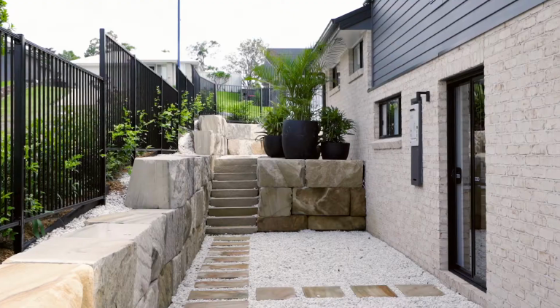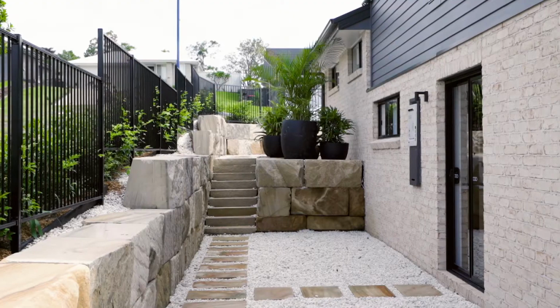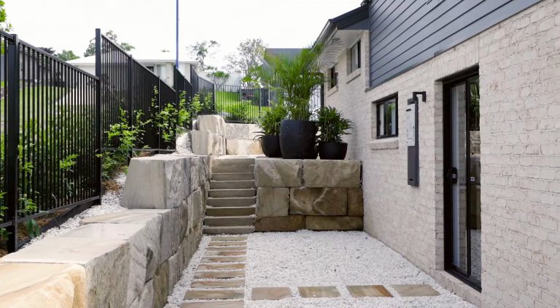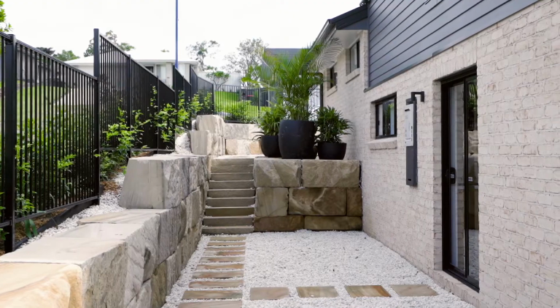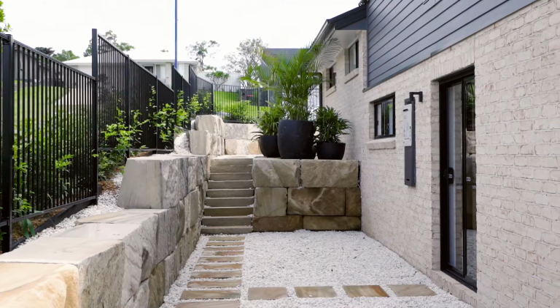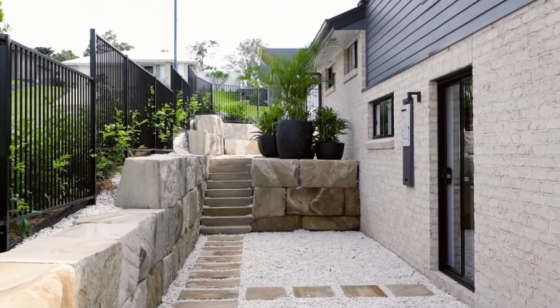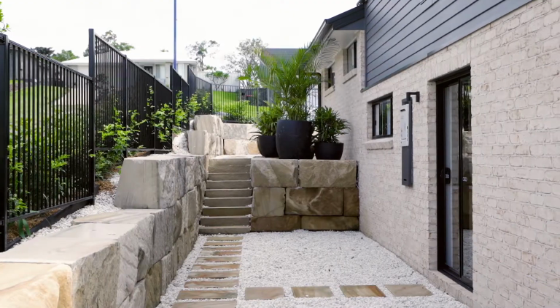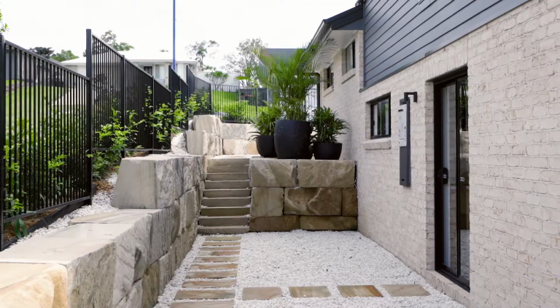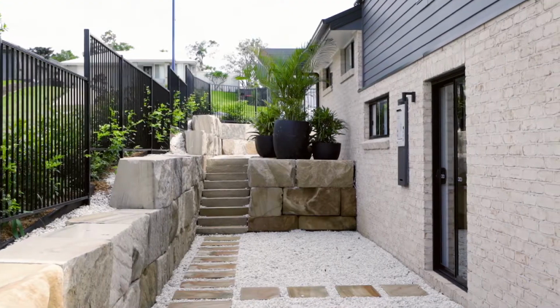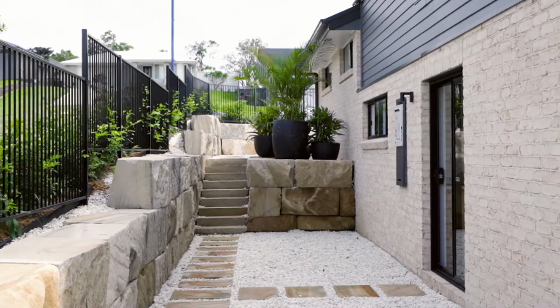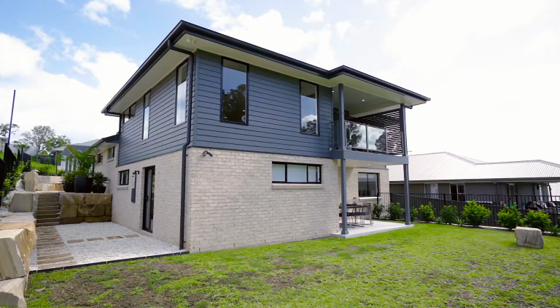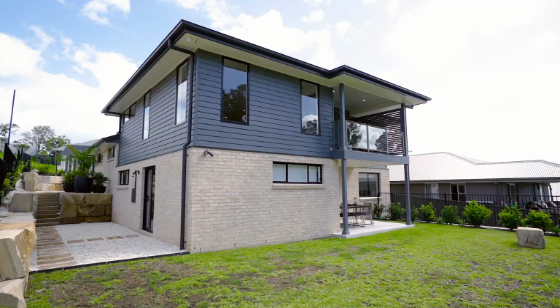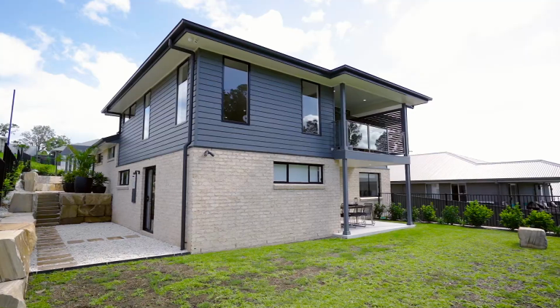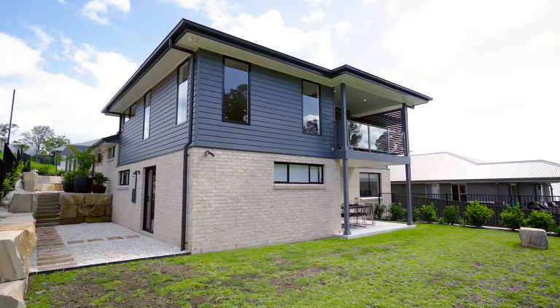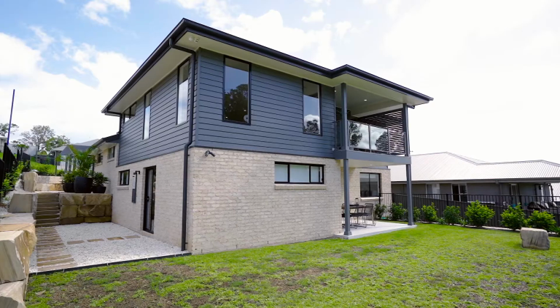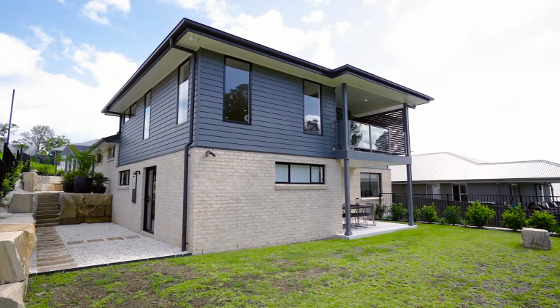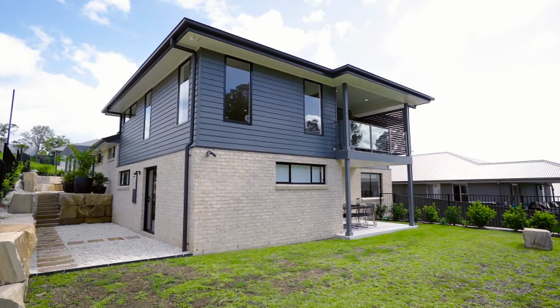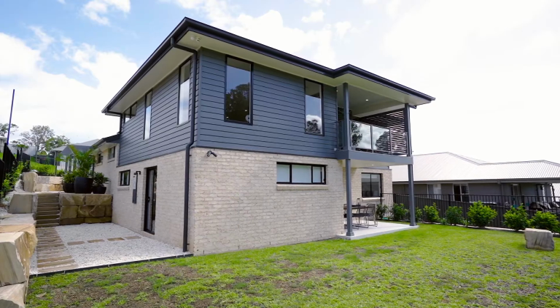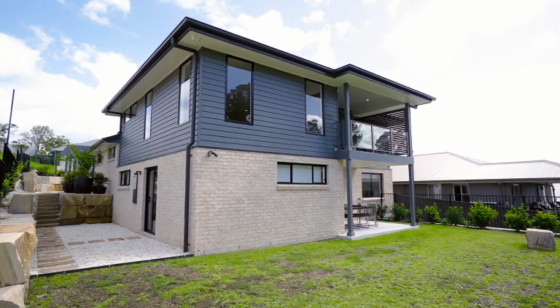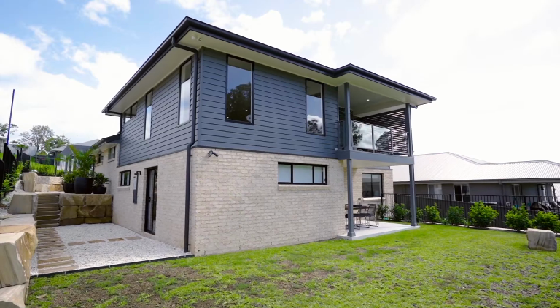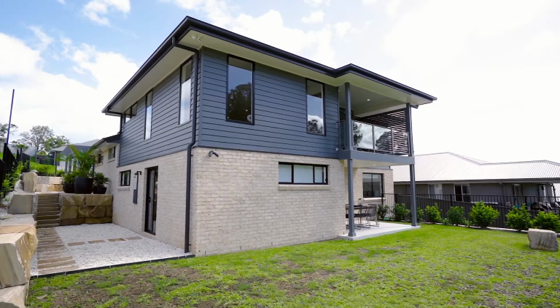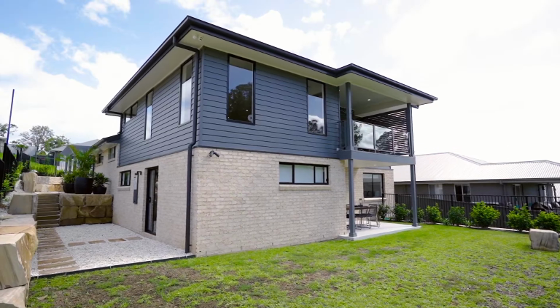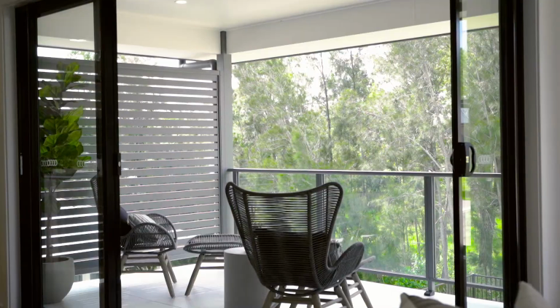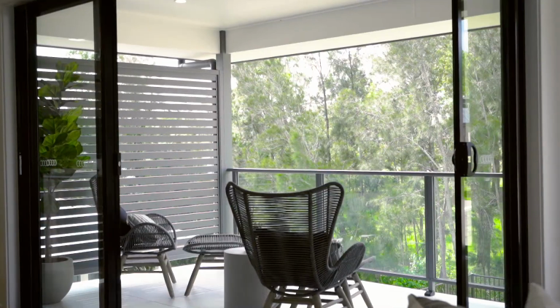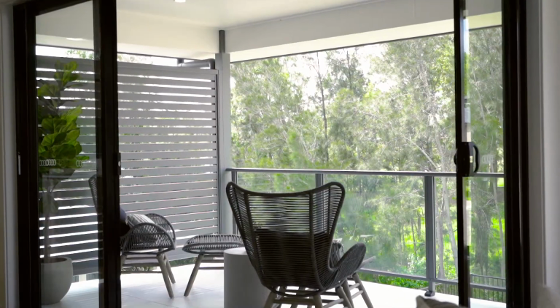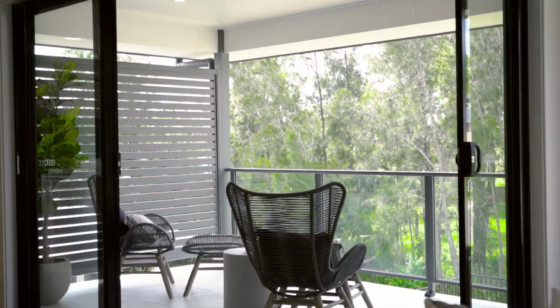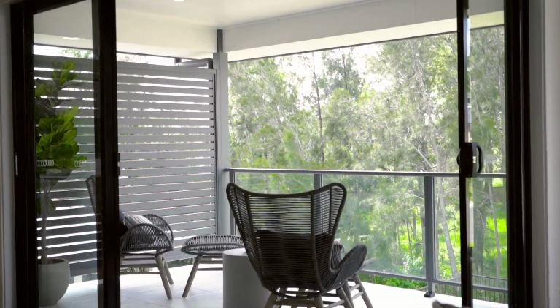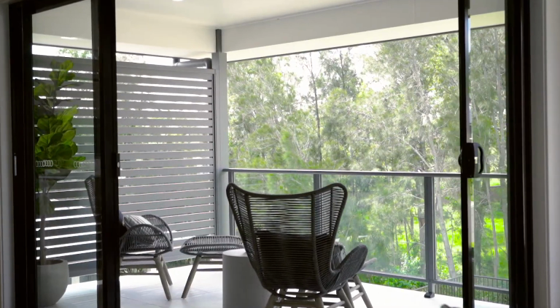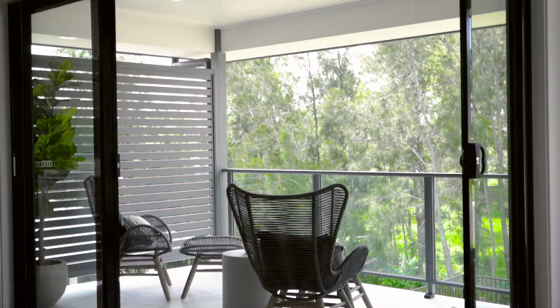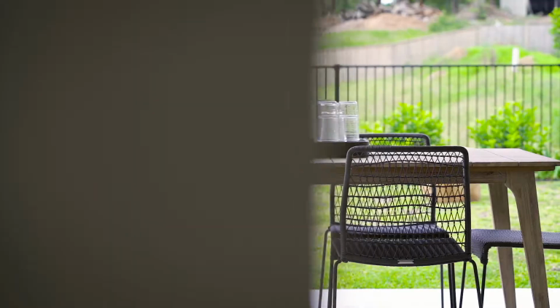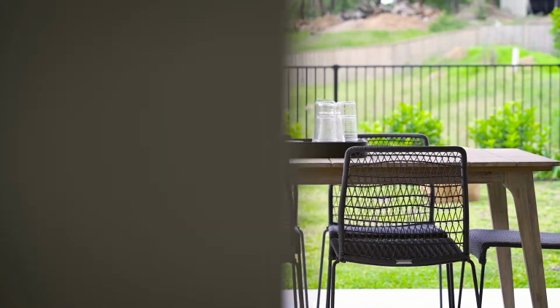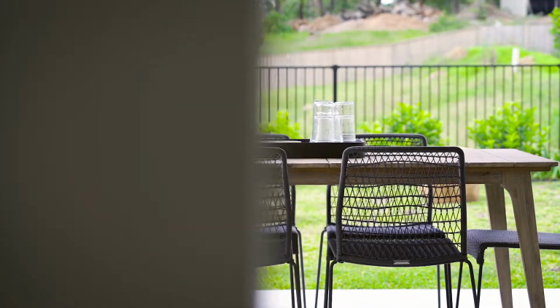This home has been designed to follow the slope of the land, whilst taking advantage of the views to the rear of the property.